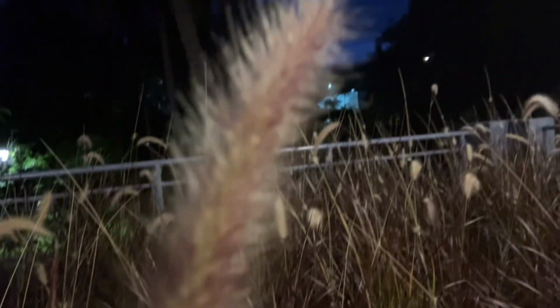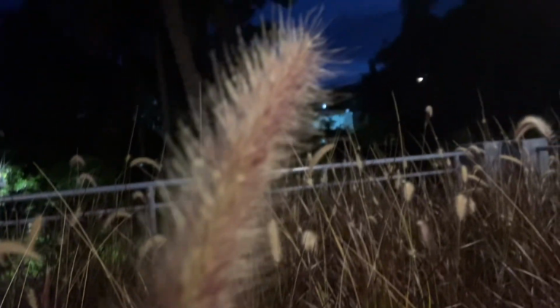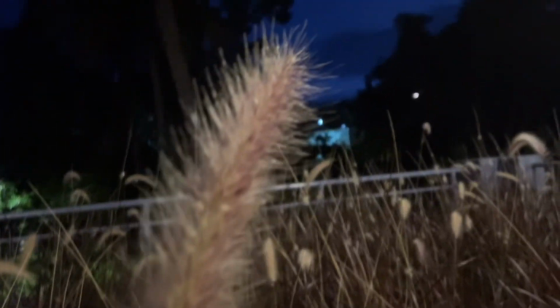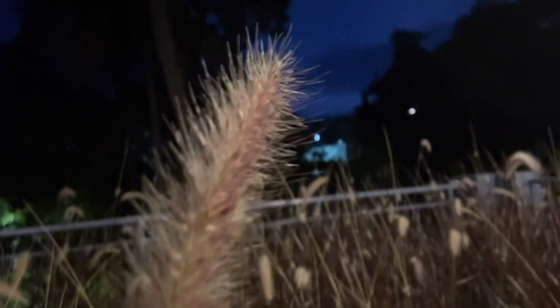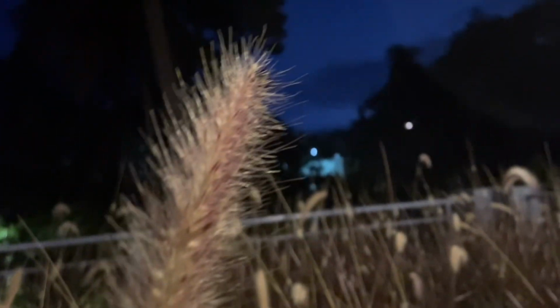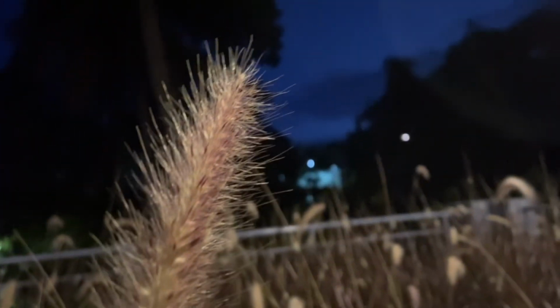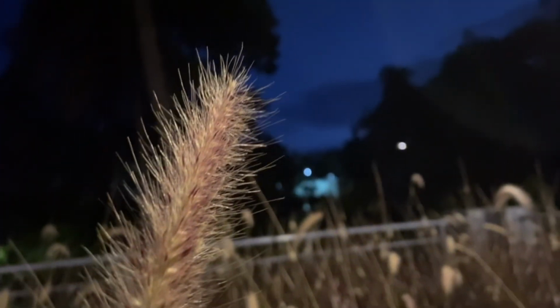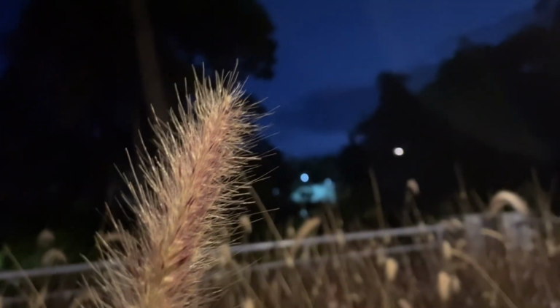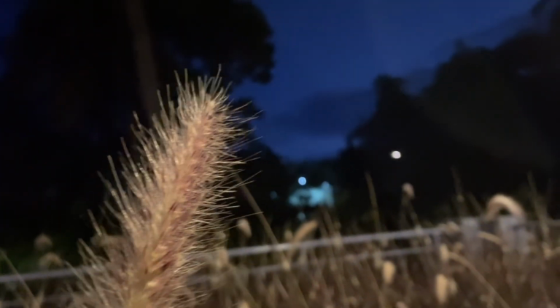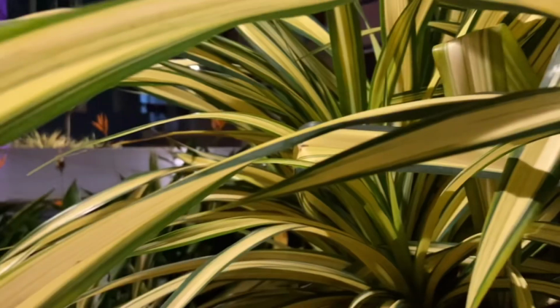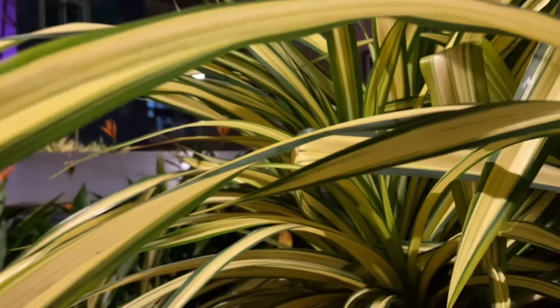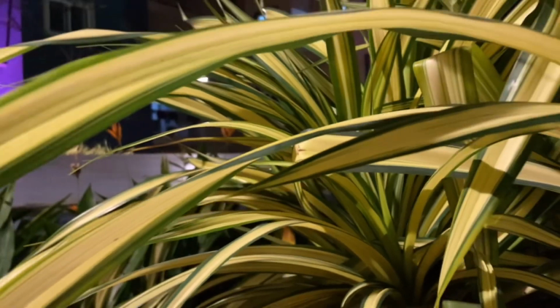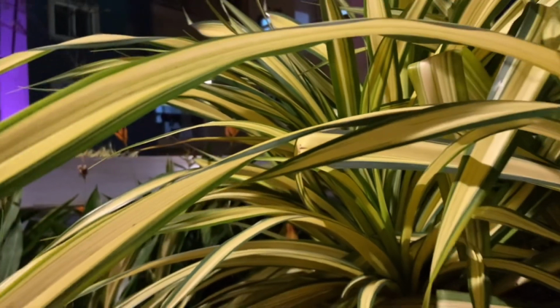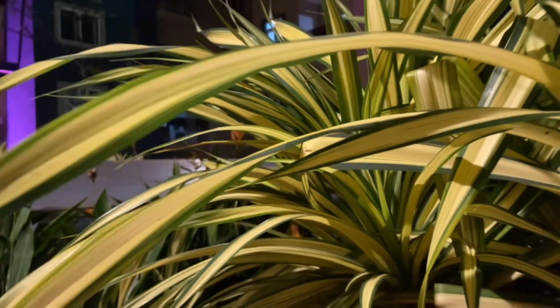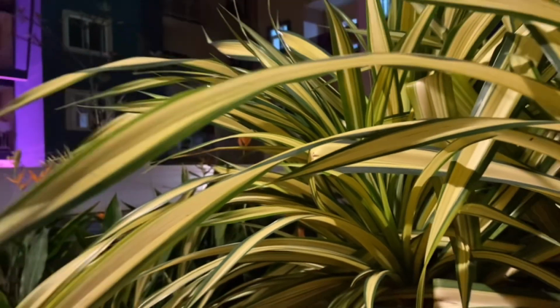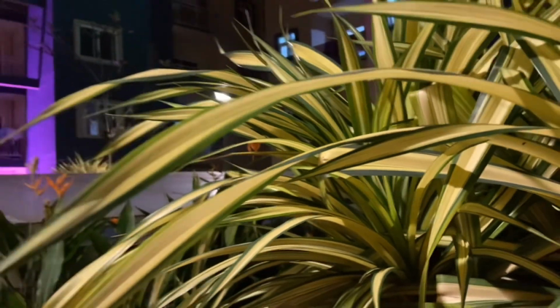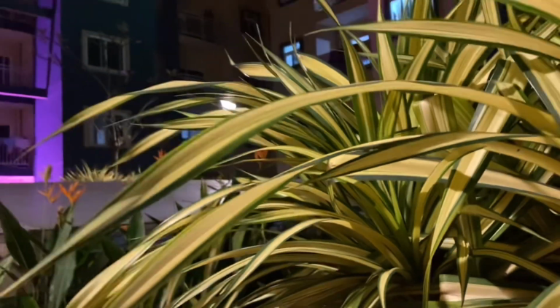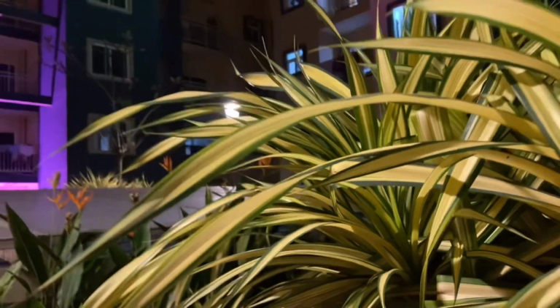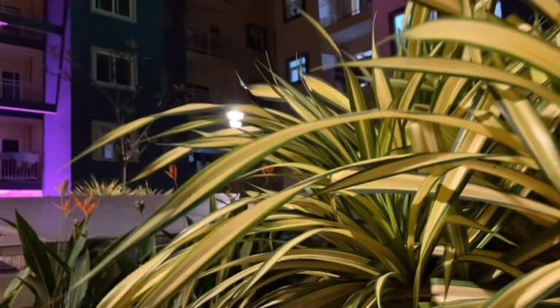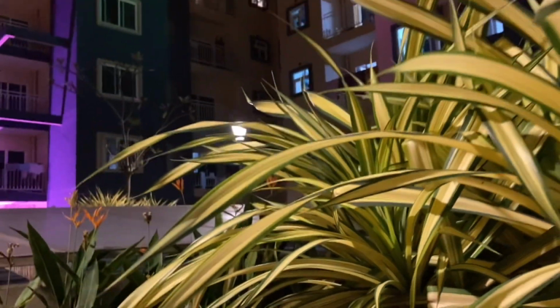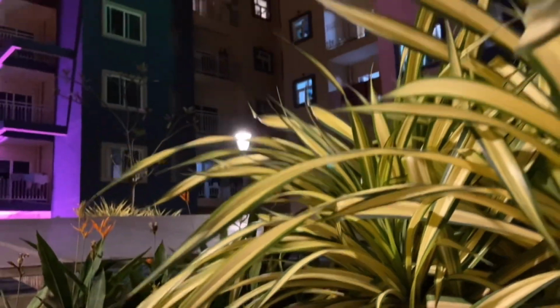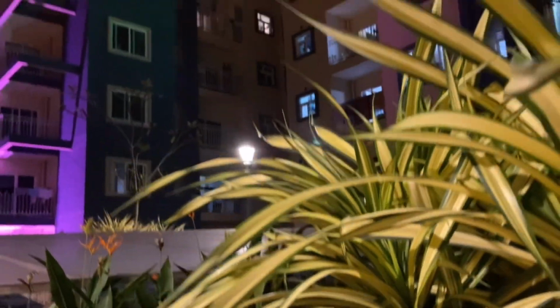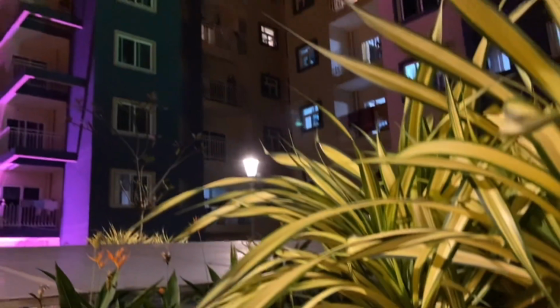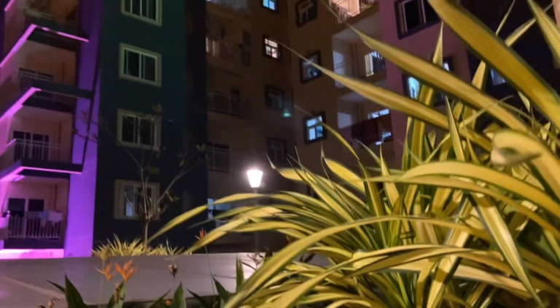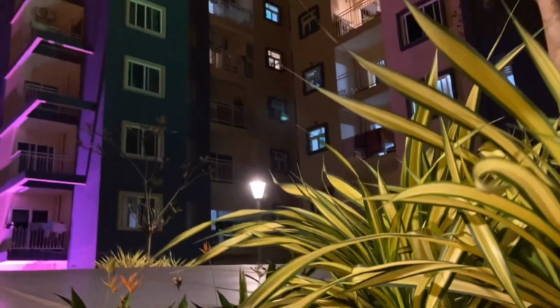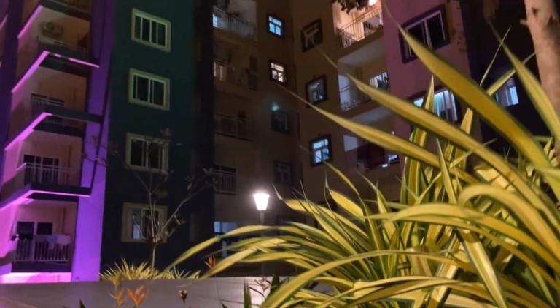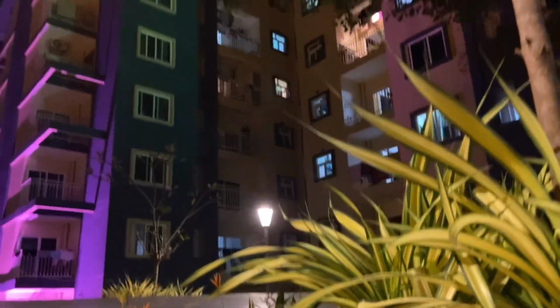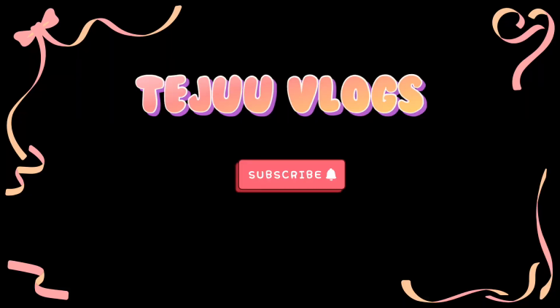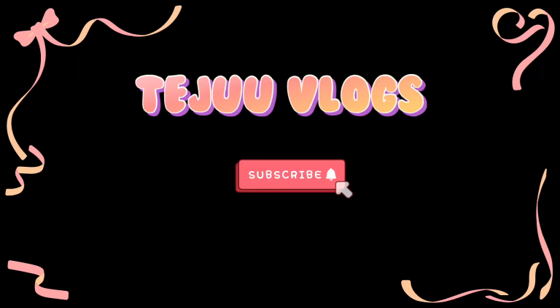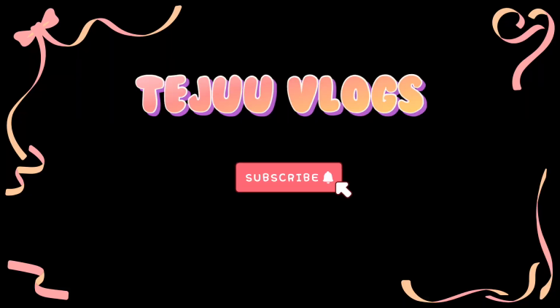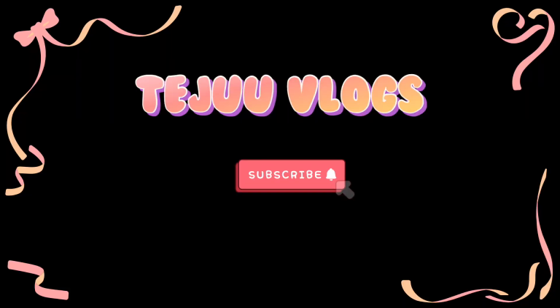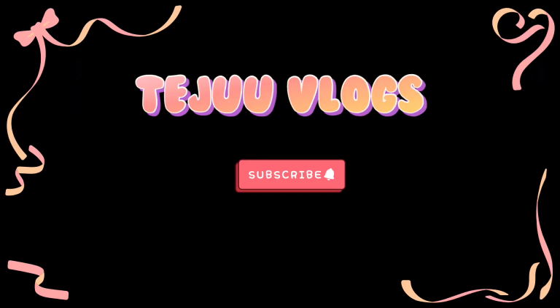That's all for today's vlog — I hope you enjoyed watching it! If you did, please subscribe and support me. Thank you so much for watching!